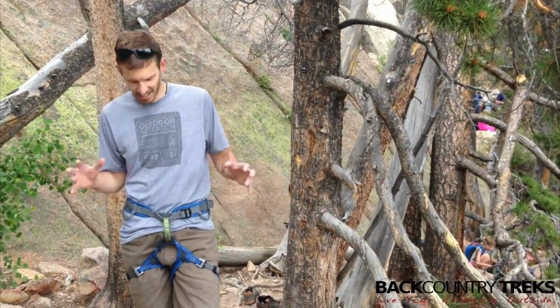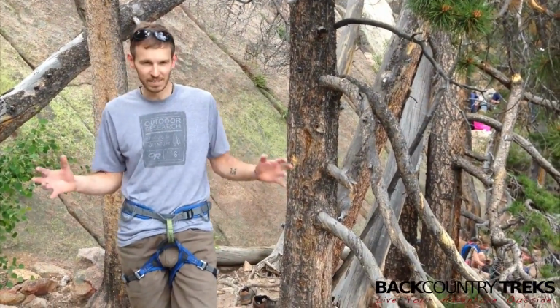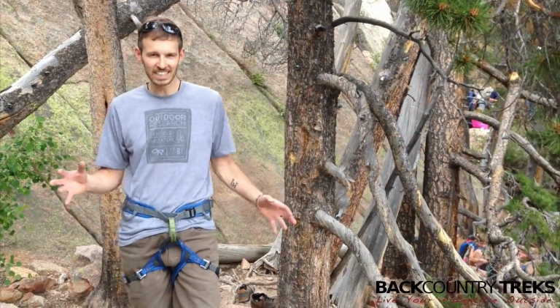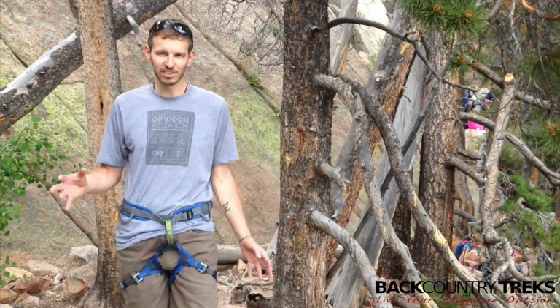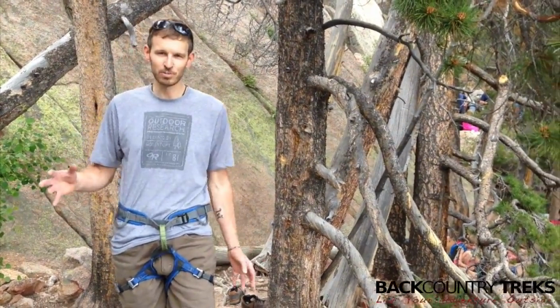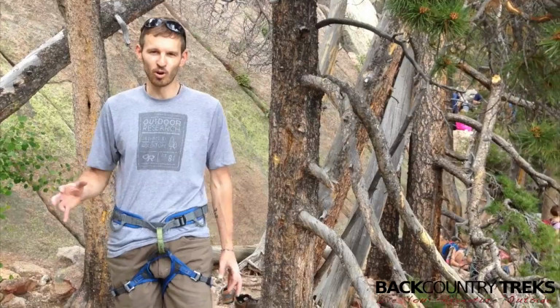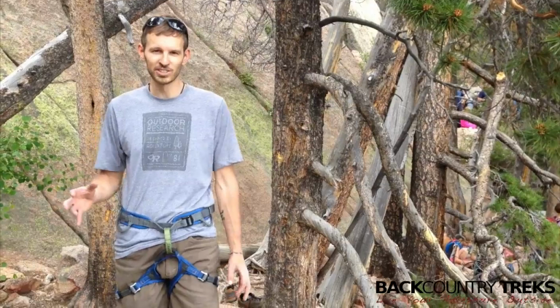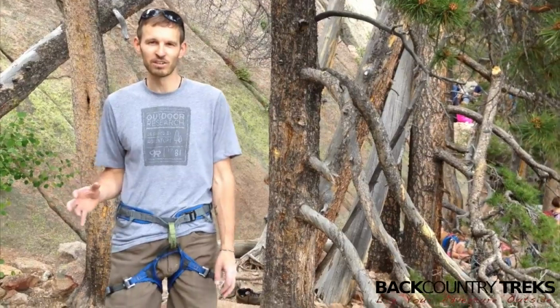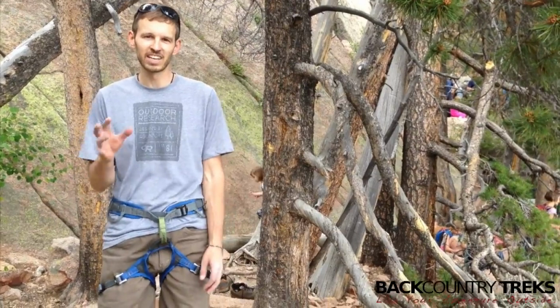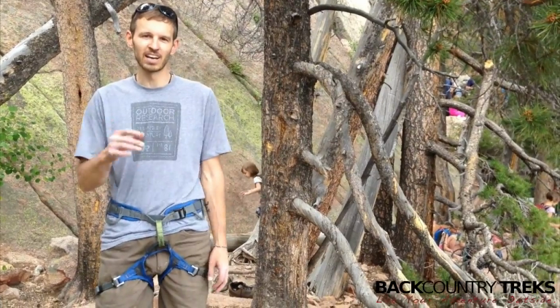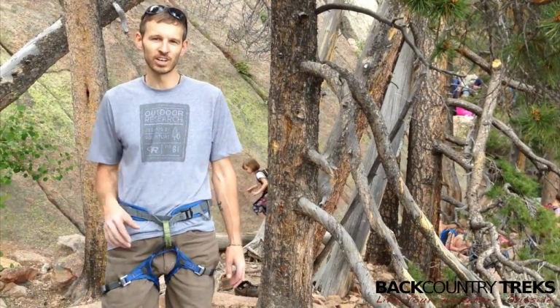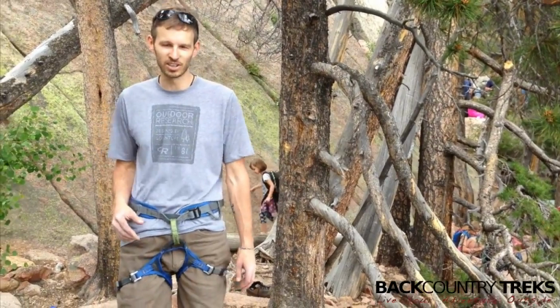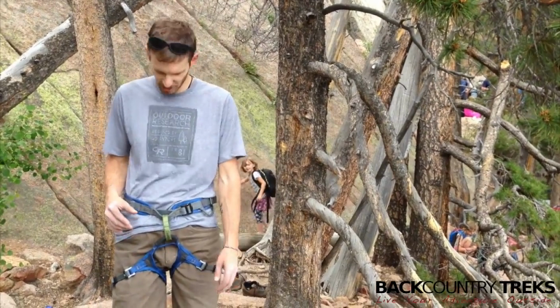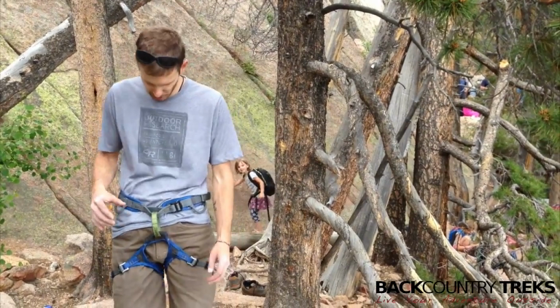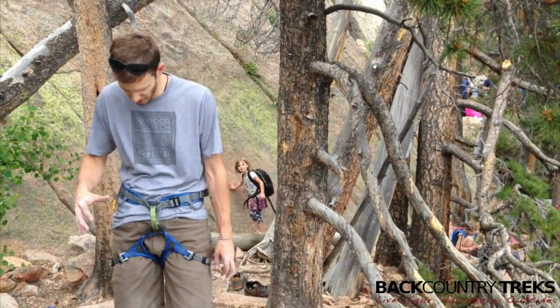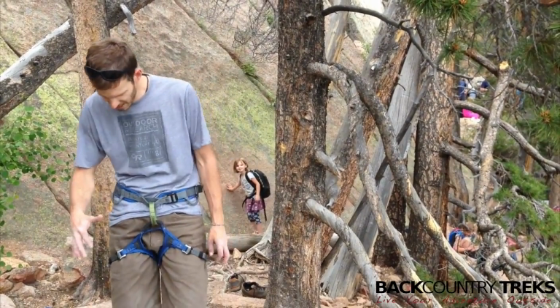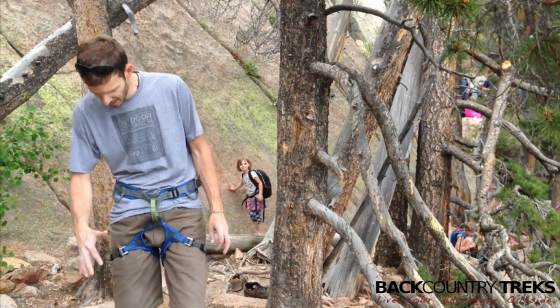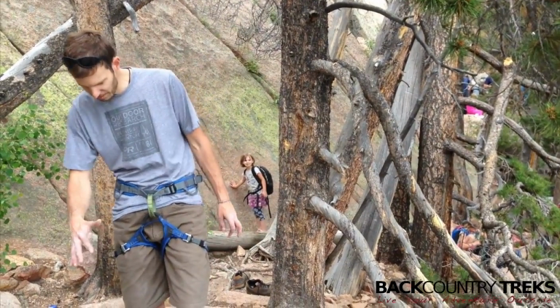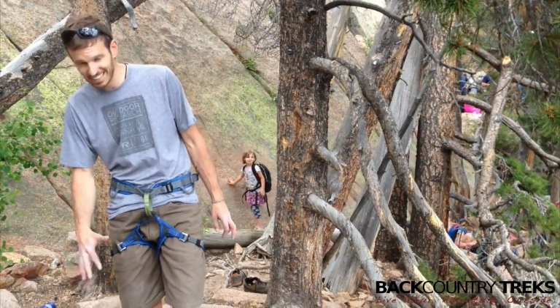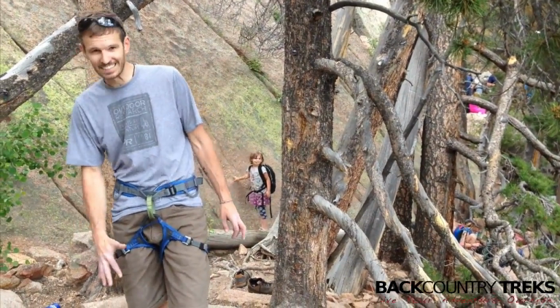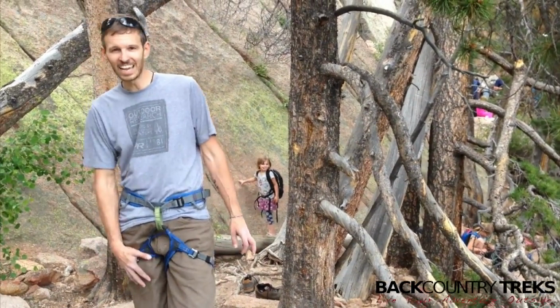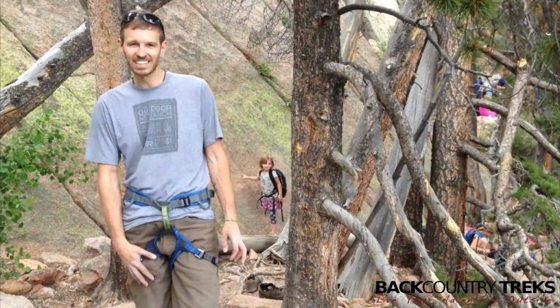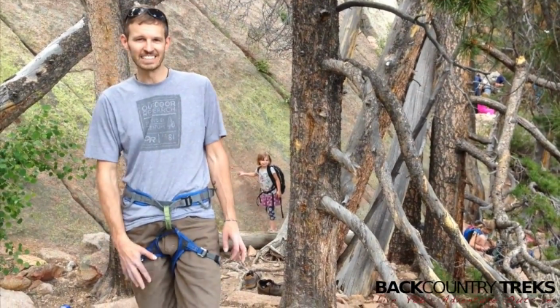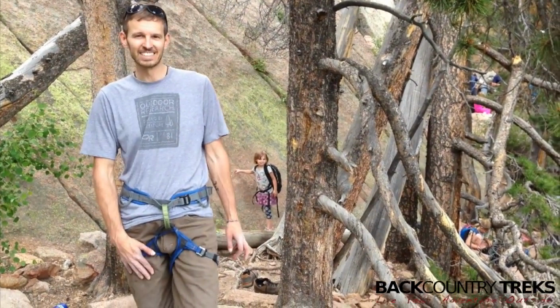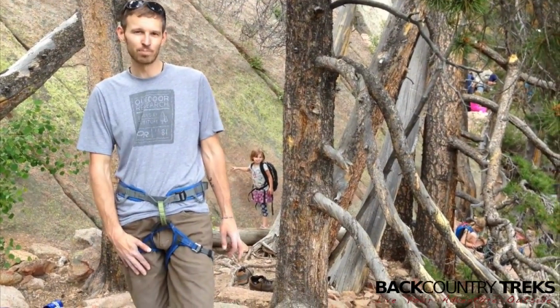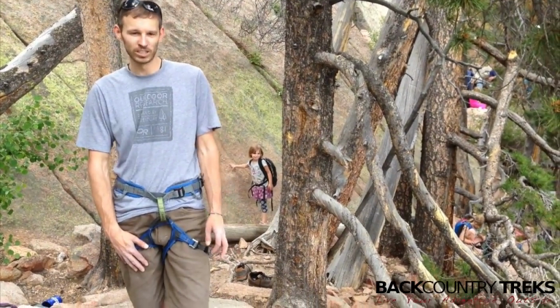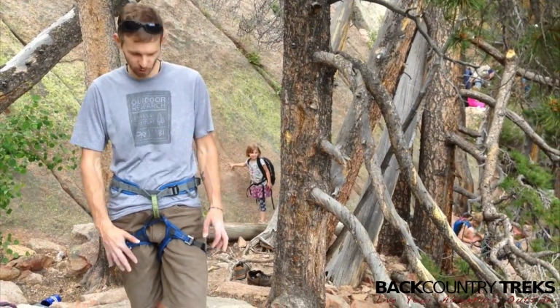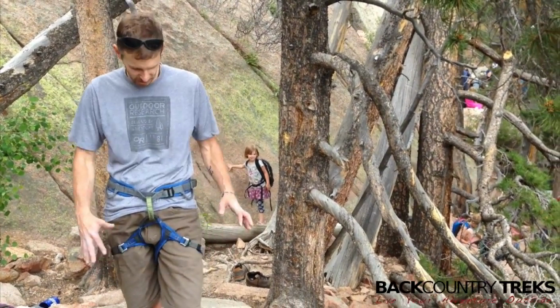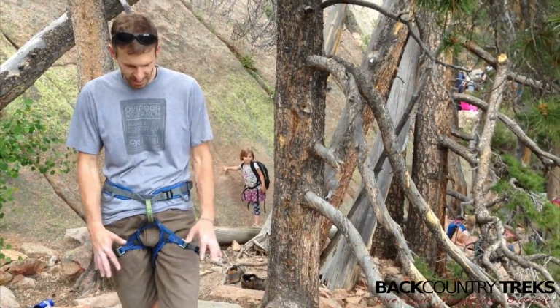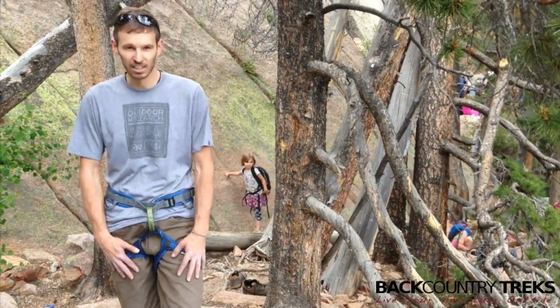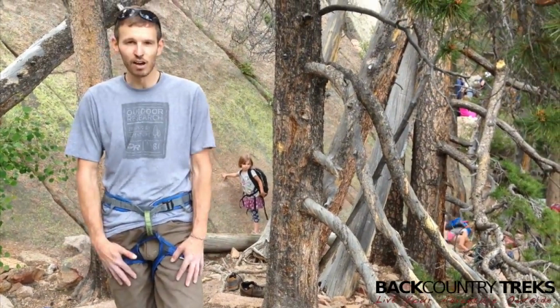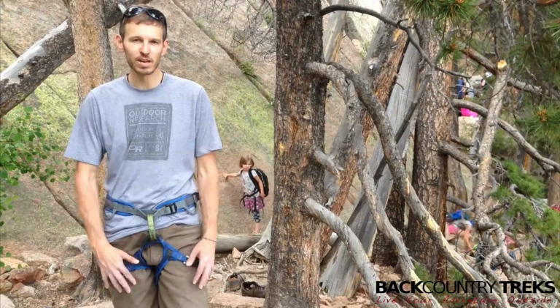I'm decked out in some OR stuff that I want to start telling you about. Today it's these Dead Point shorts. Love them.